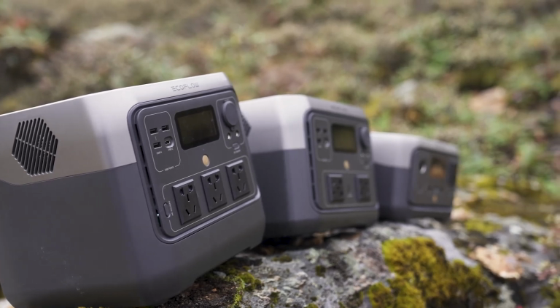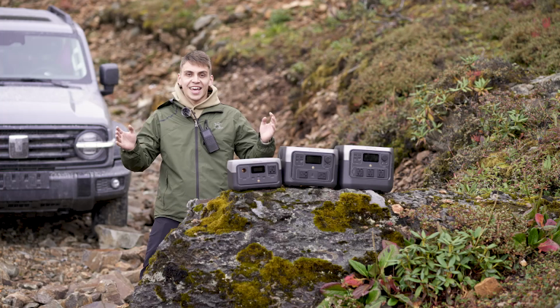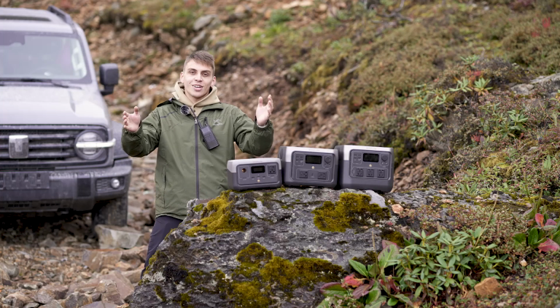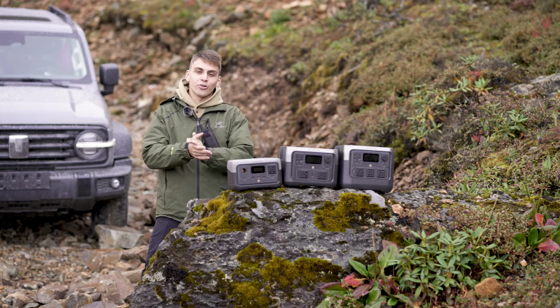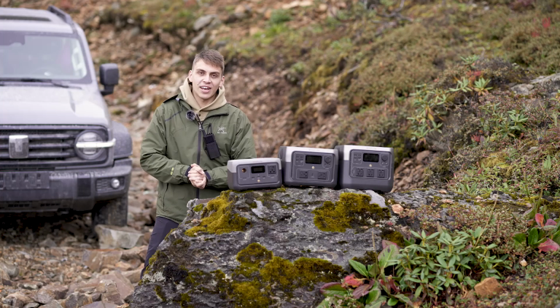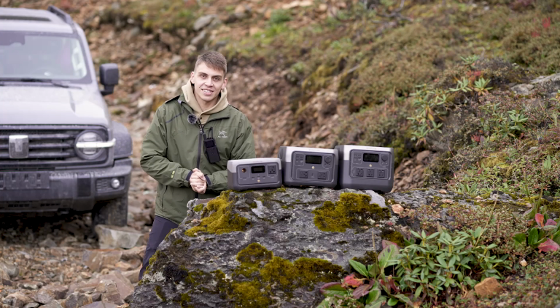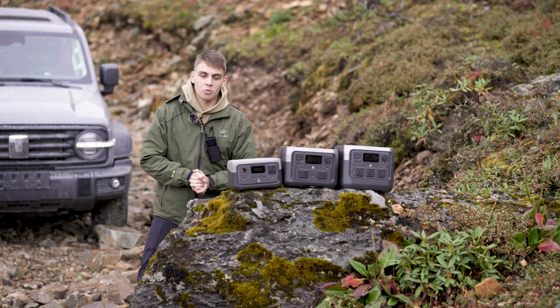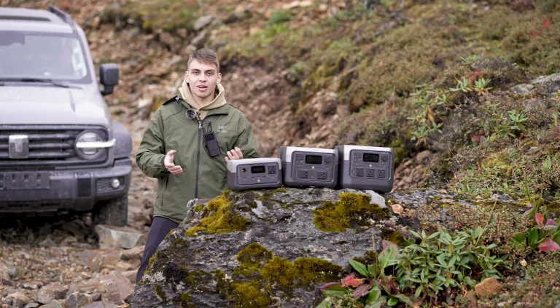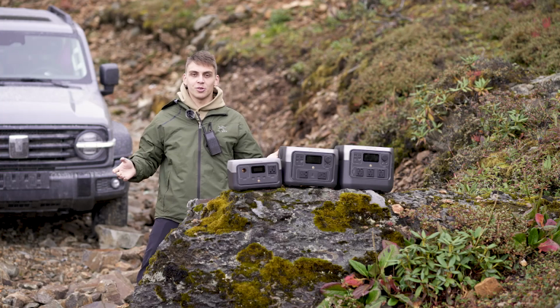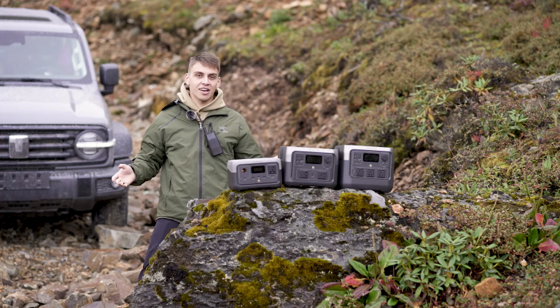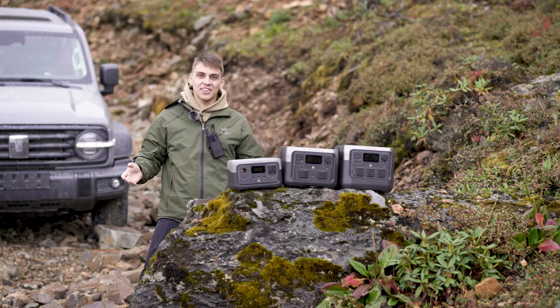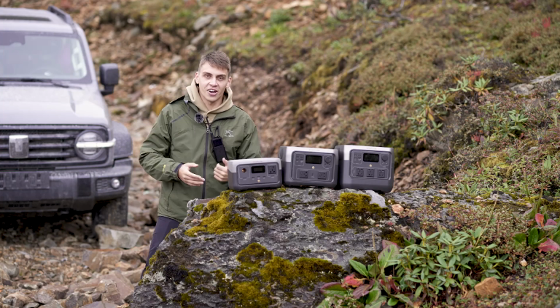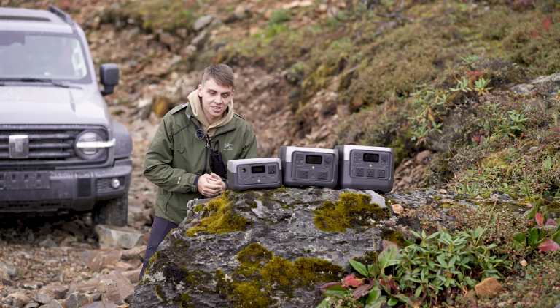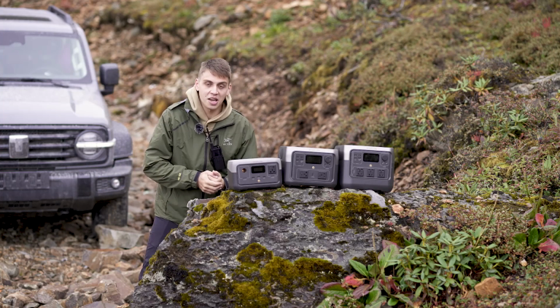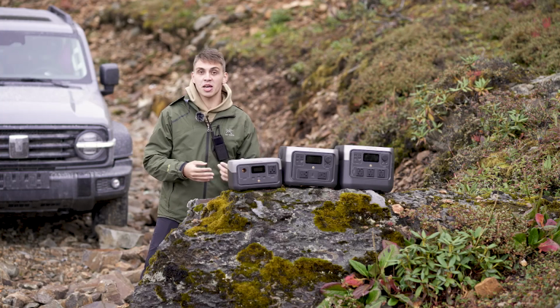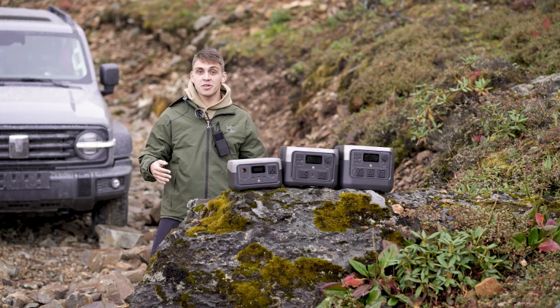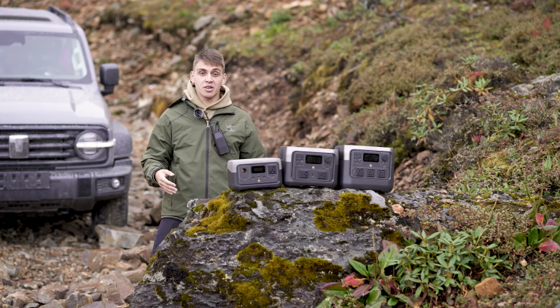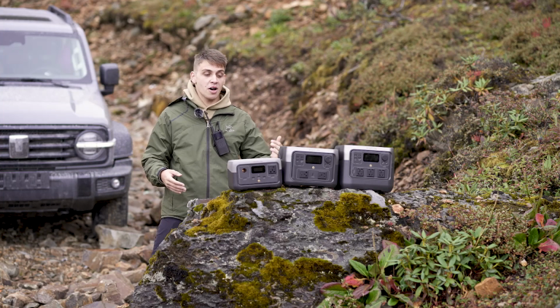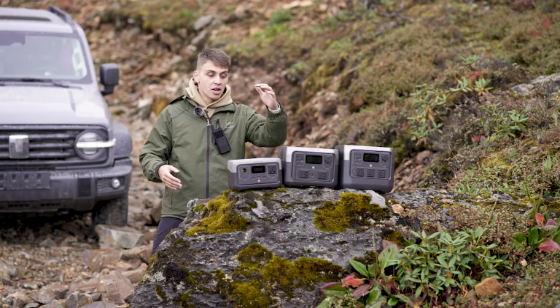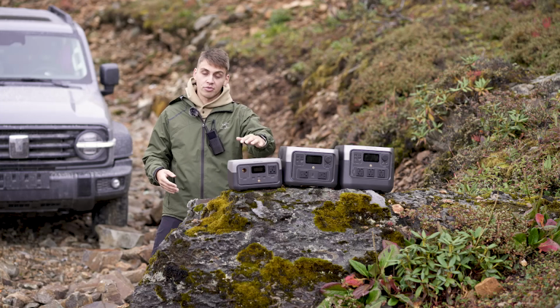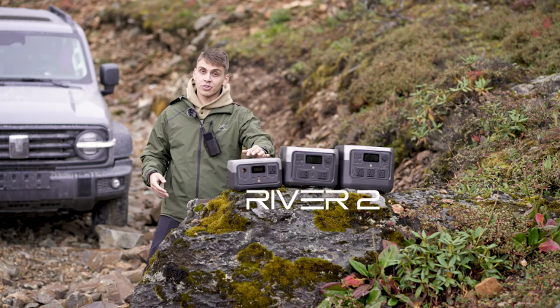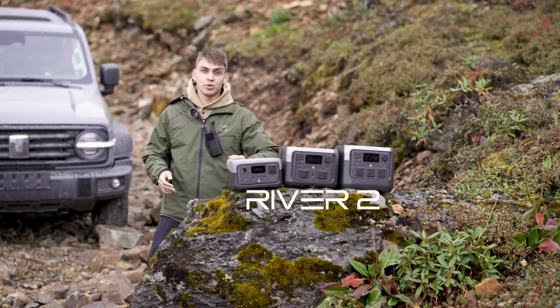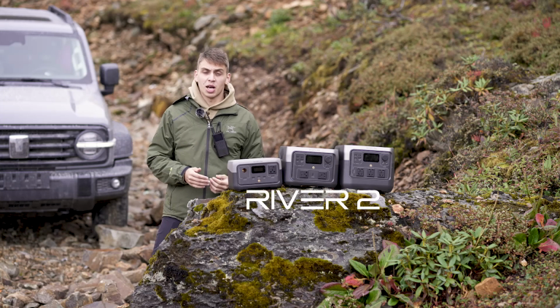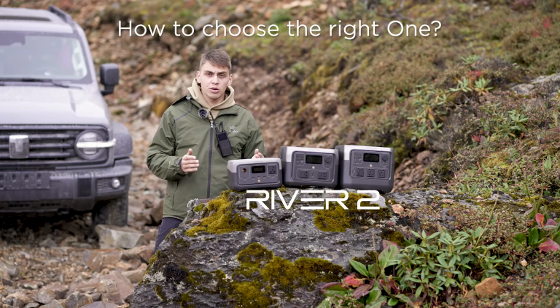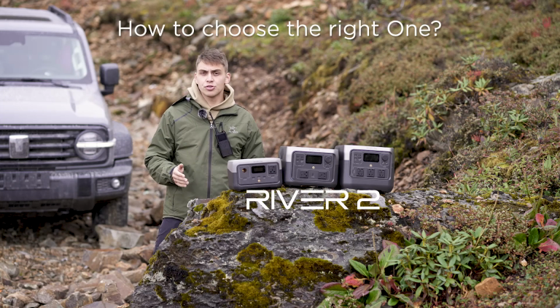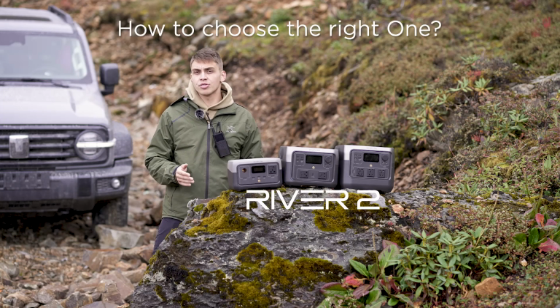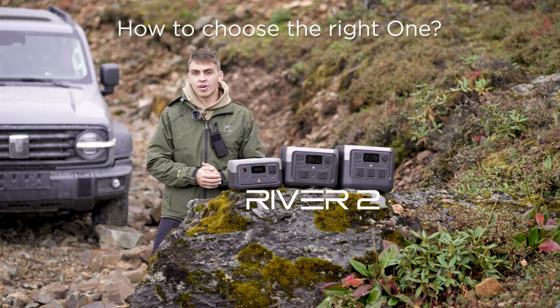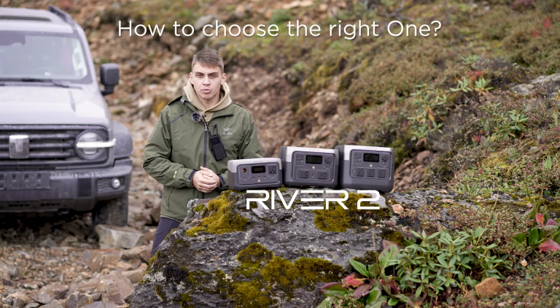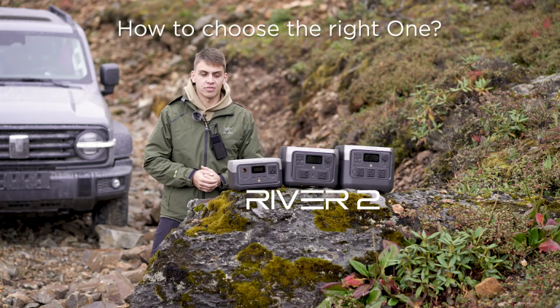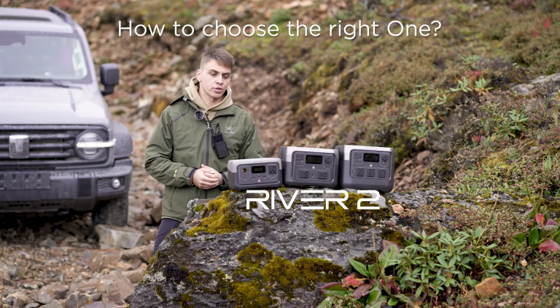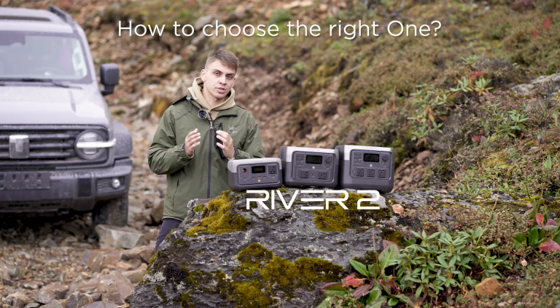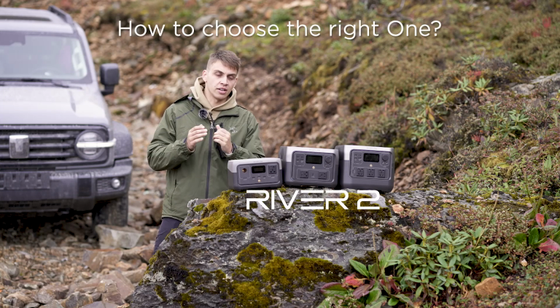Hey EcoFlow fans, welcome to another video. Today we're going to be talking about River 2 and how to choose the right one for yourself.